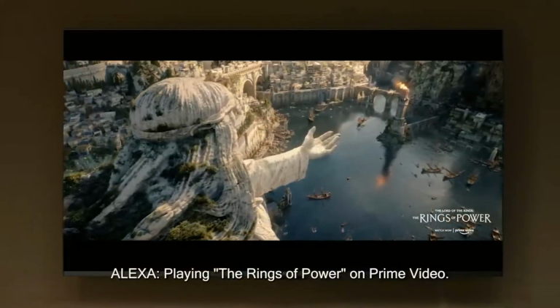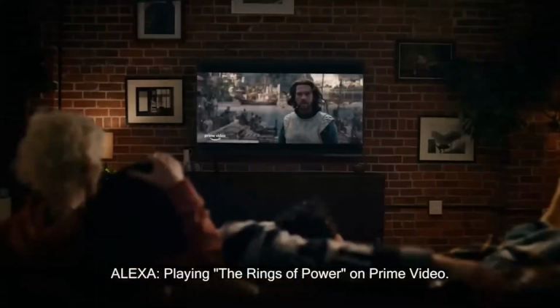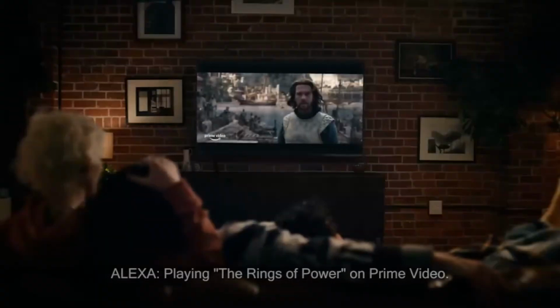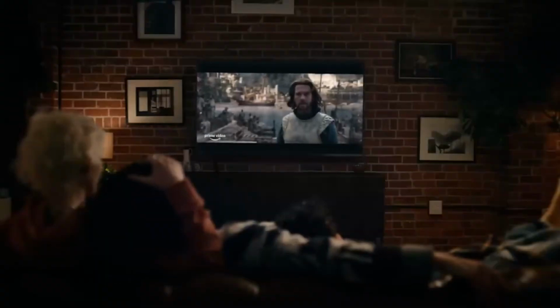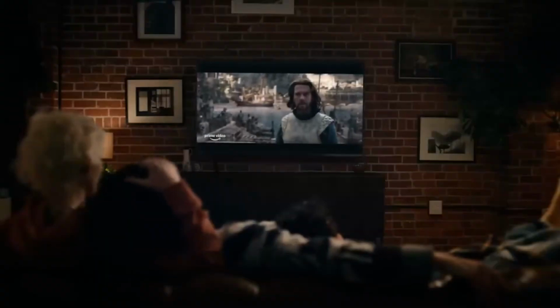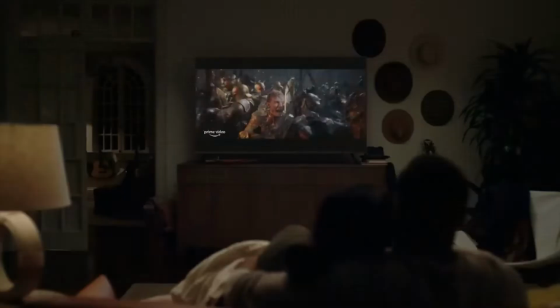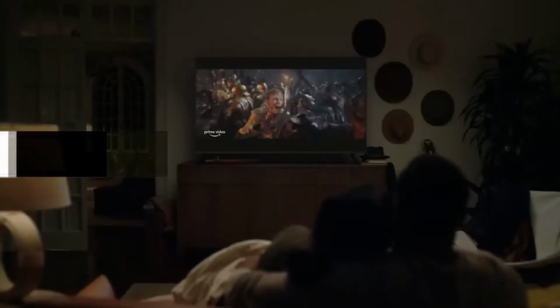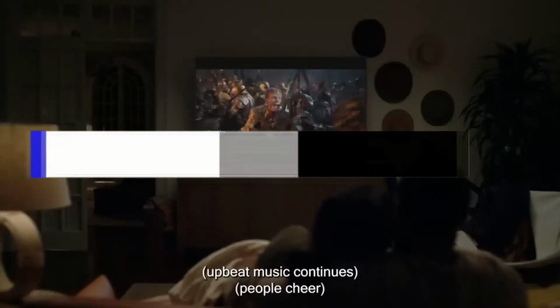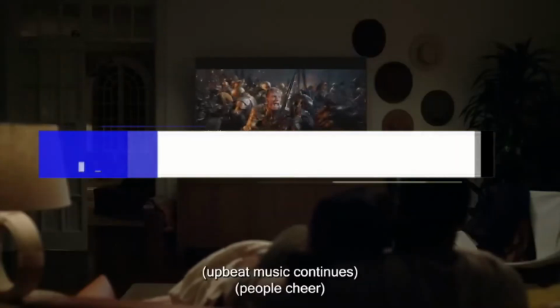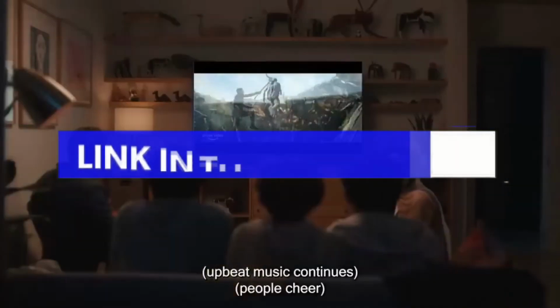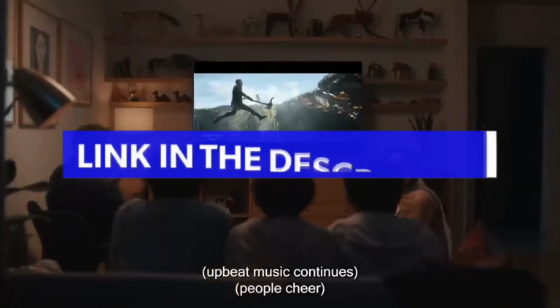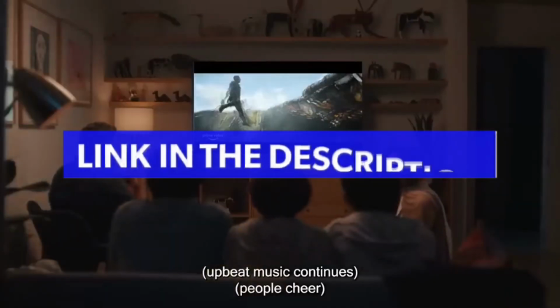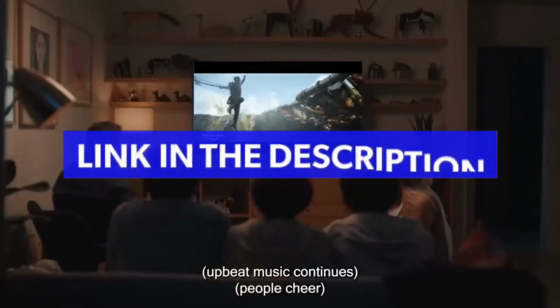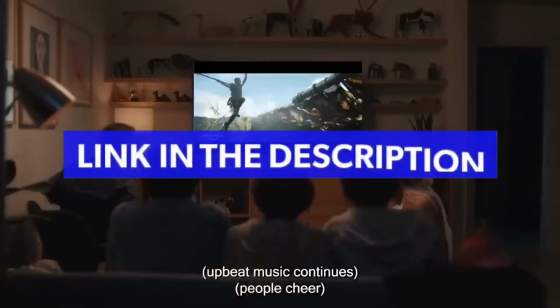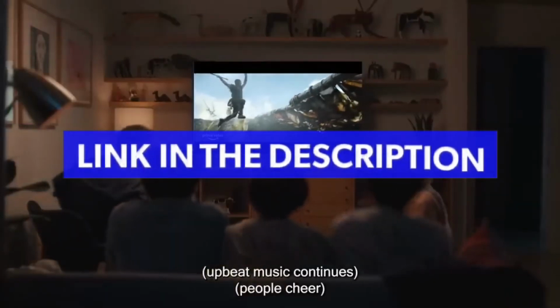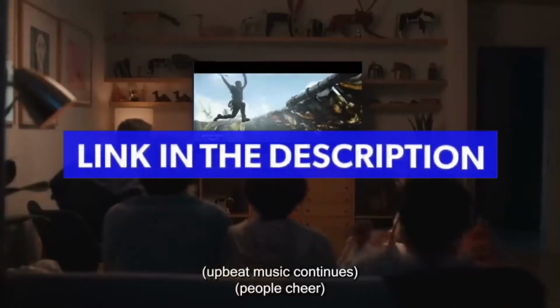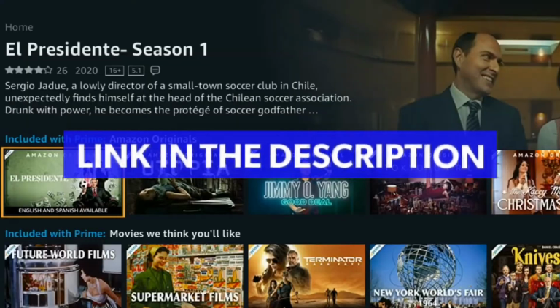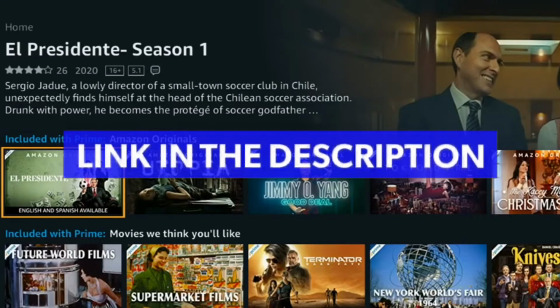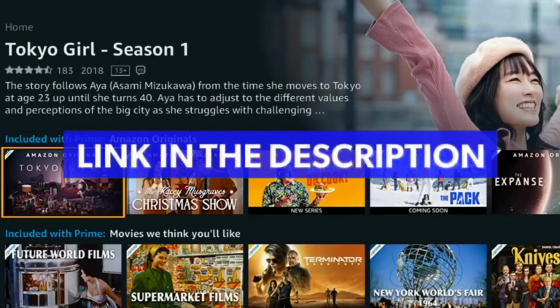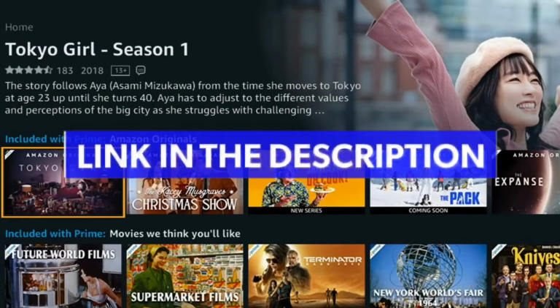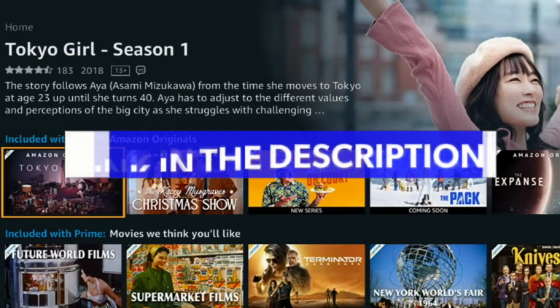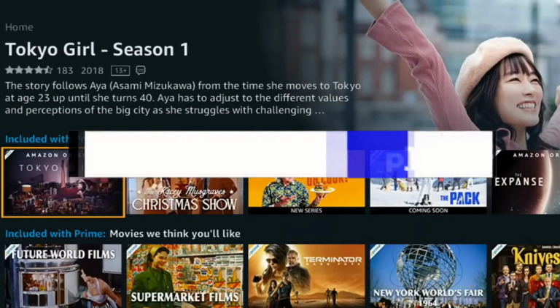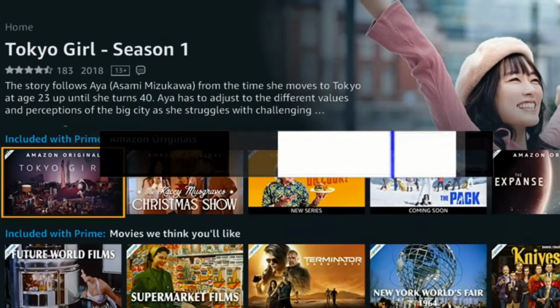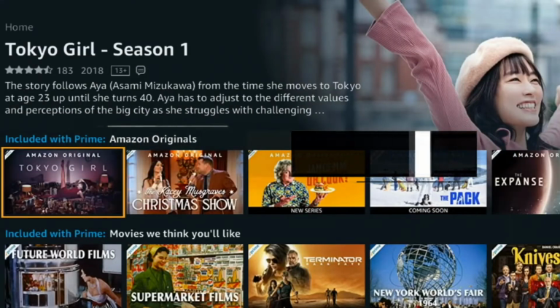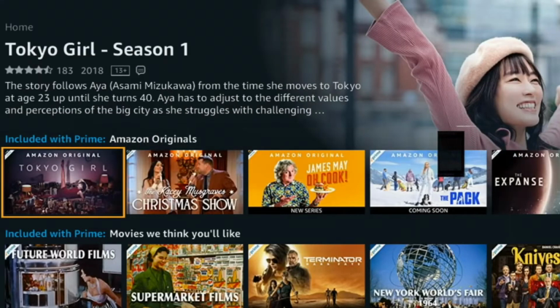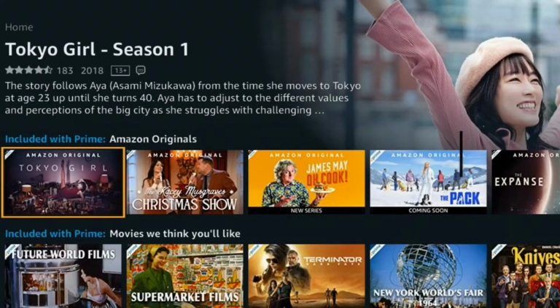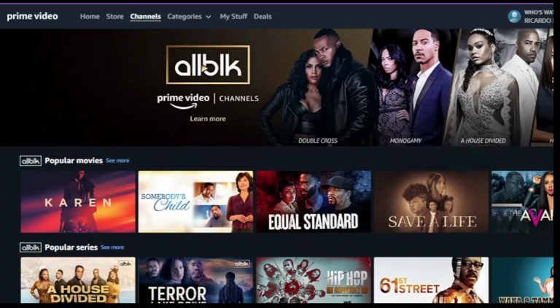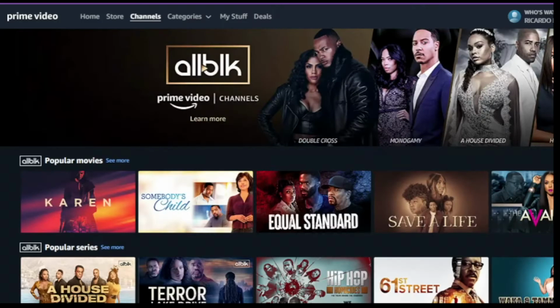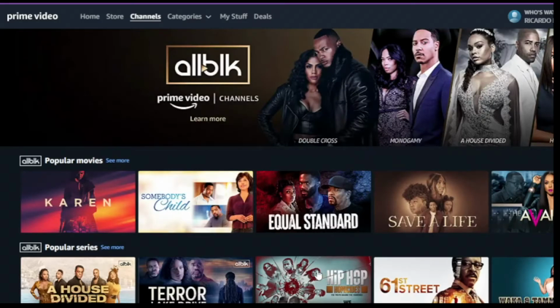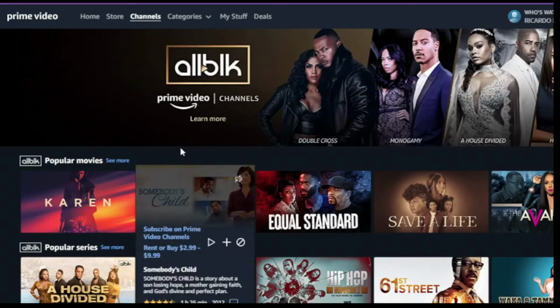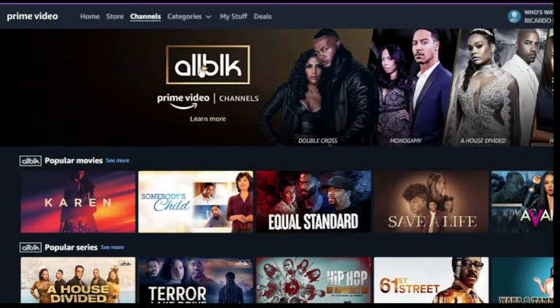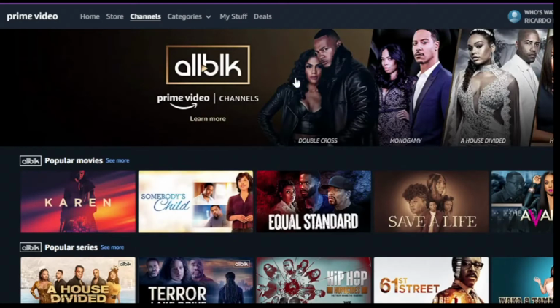Number 1: first click on the link in the description or in the pinned comment to enter the promotion of the first official video from Amazon and Allbook.